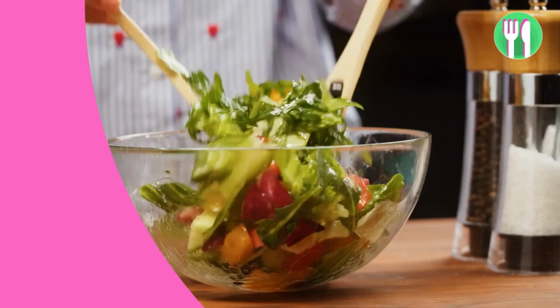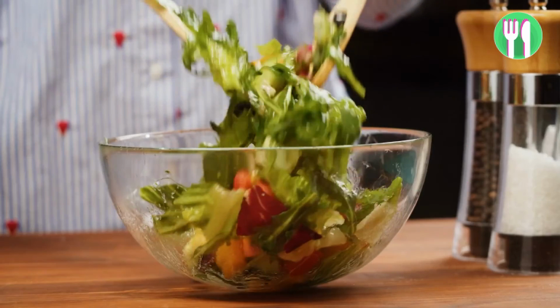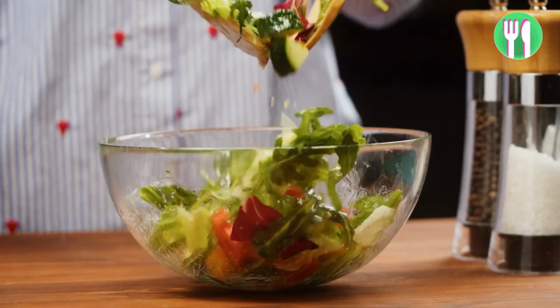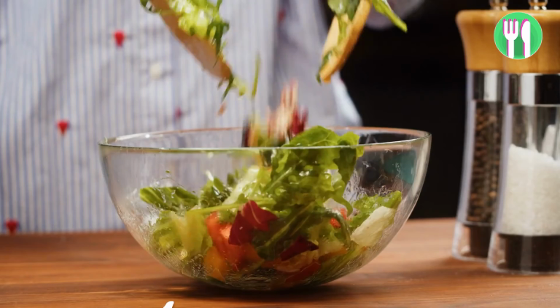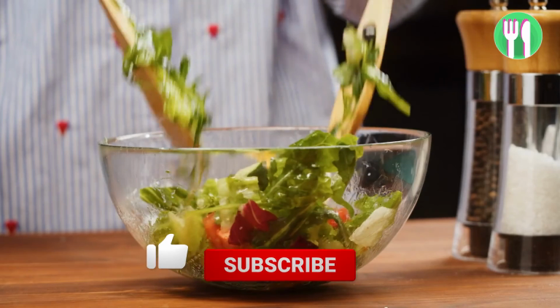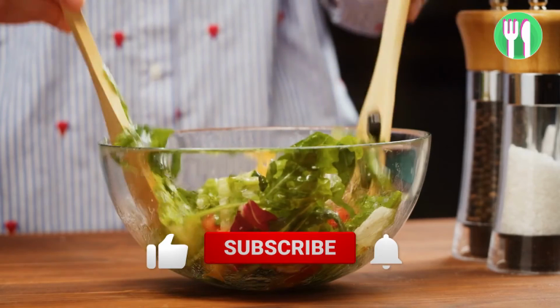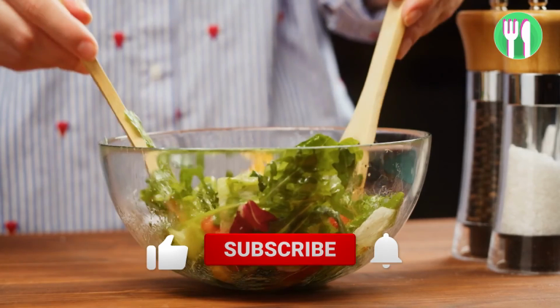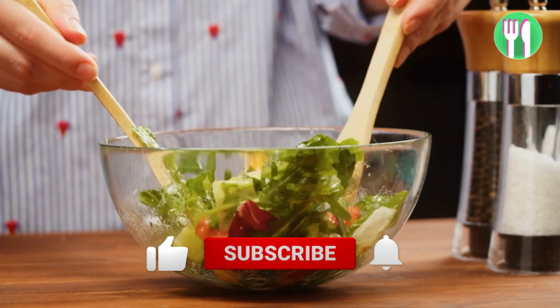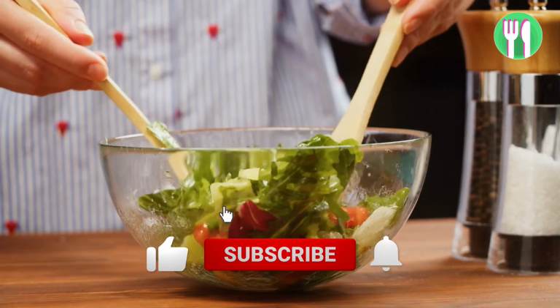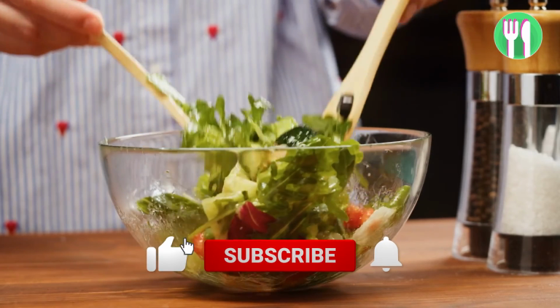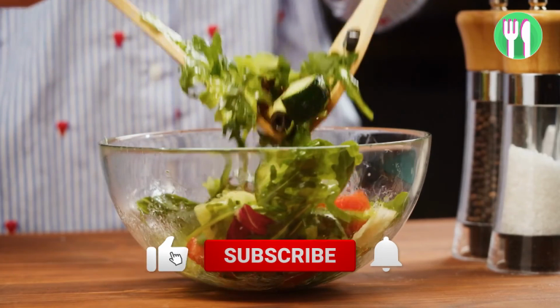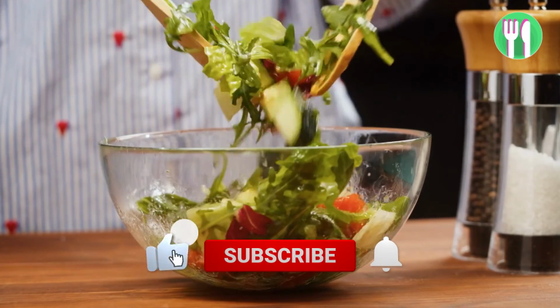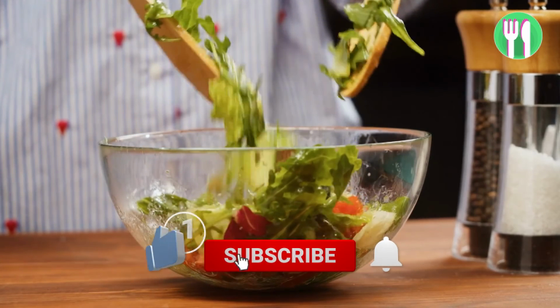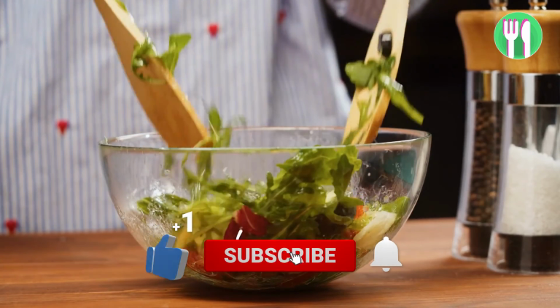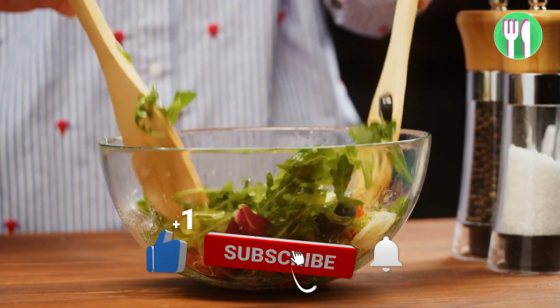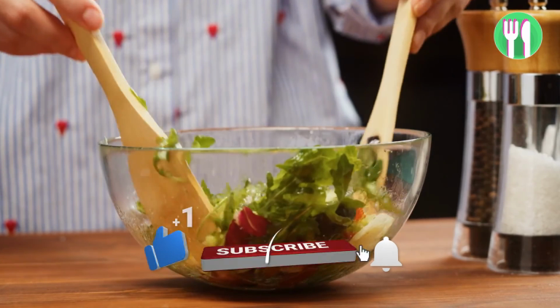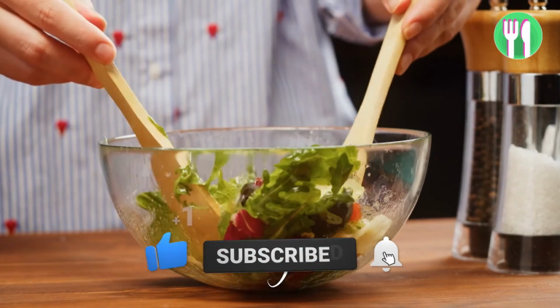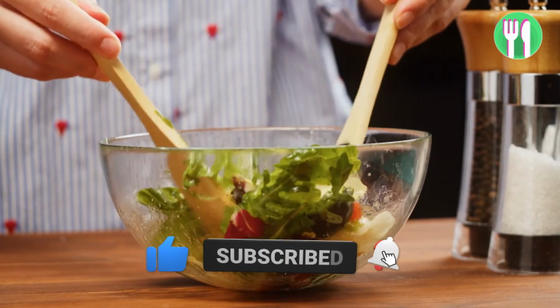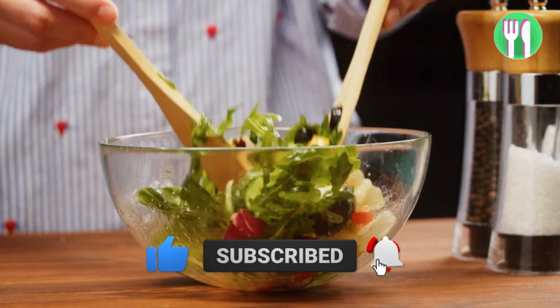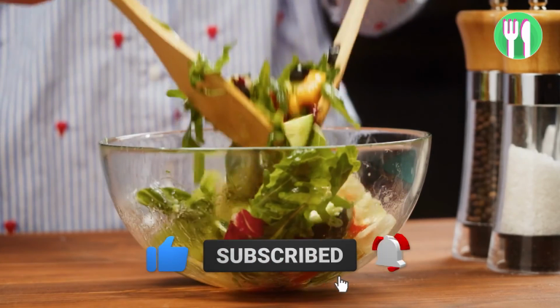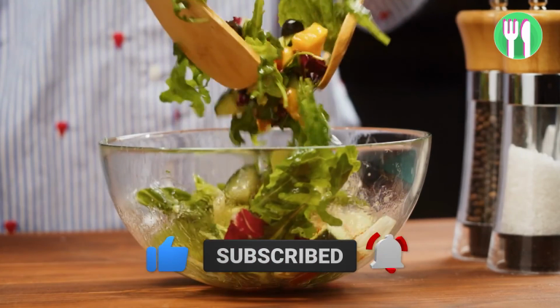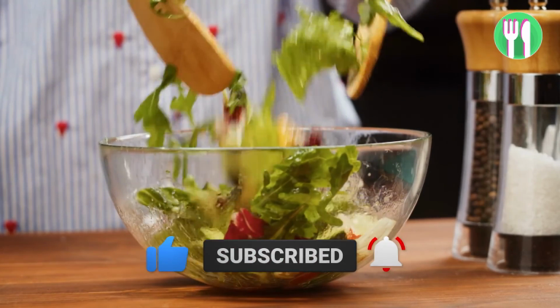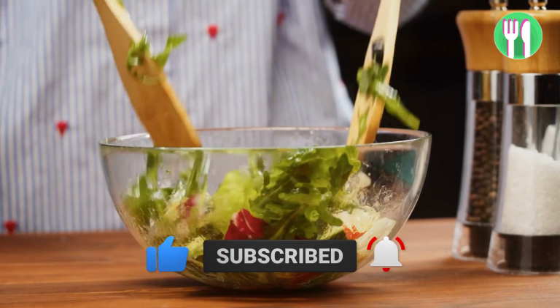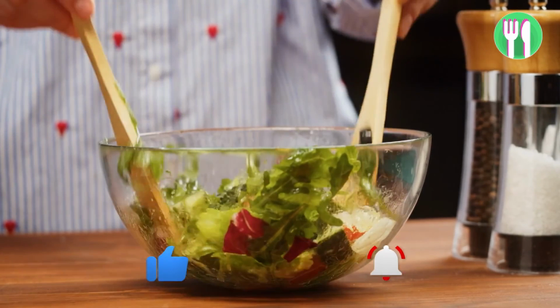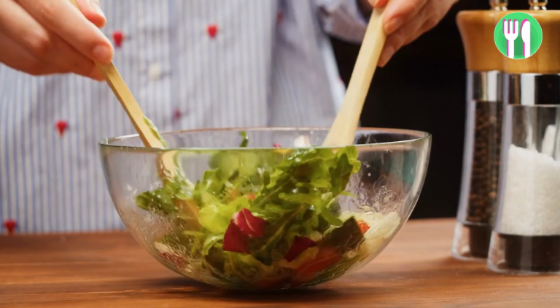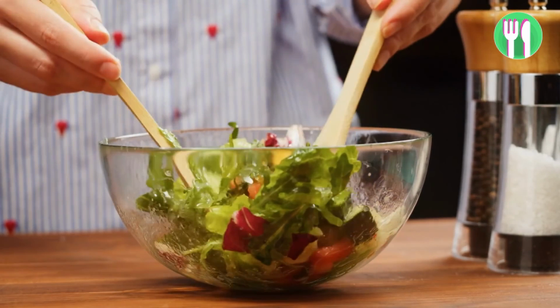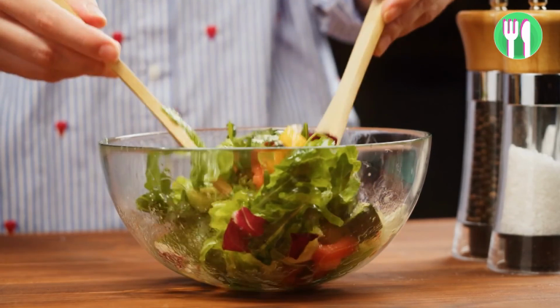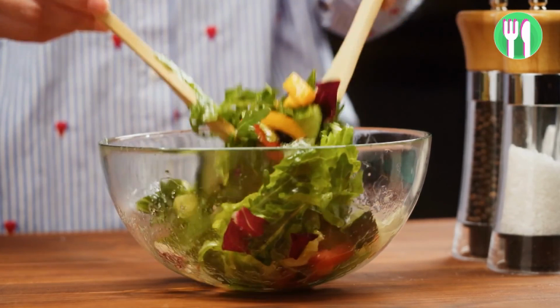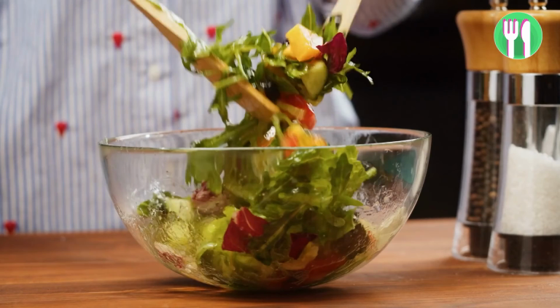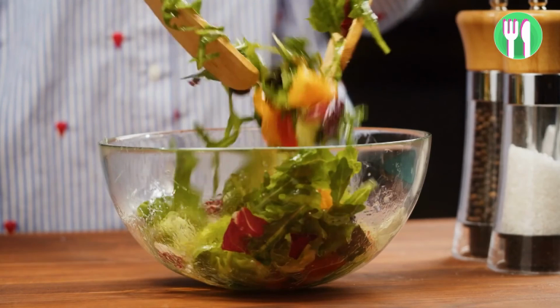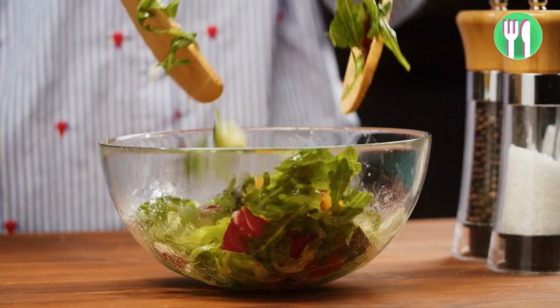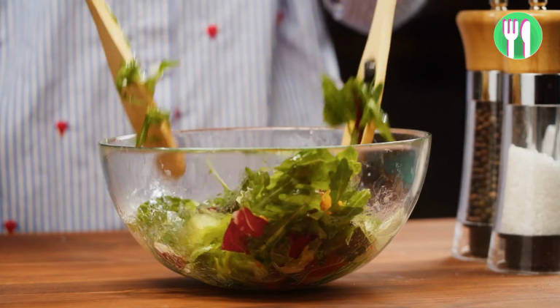If you found this video helpful, hit that like button and subscribe to my channel for more videos just like this. Catch you on the next one.